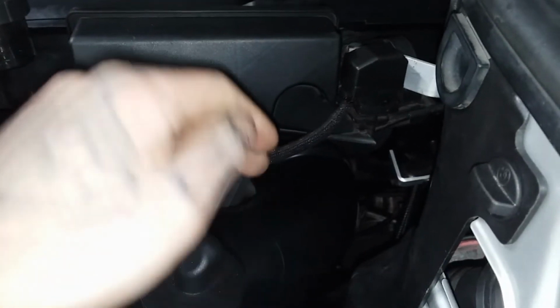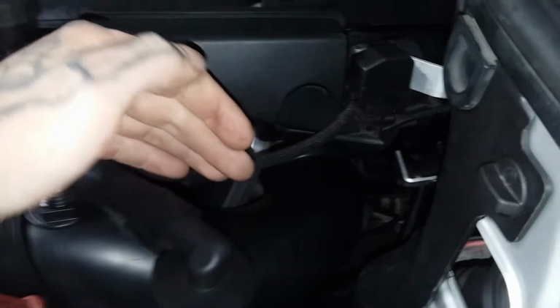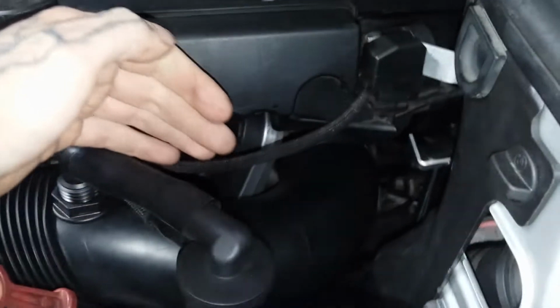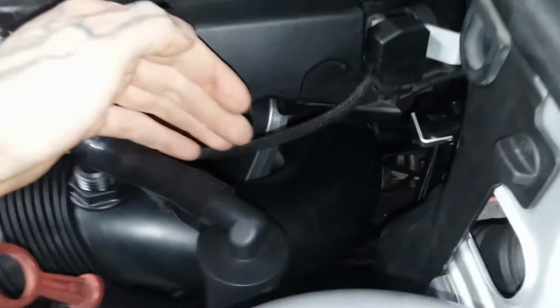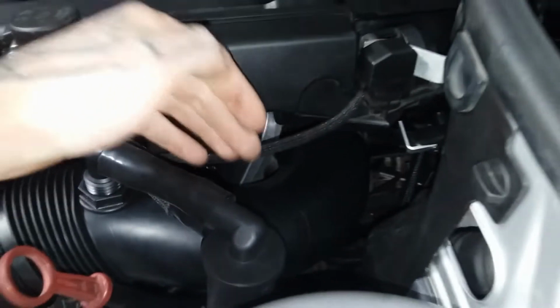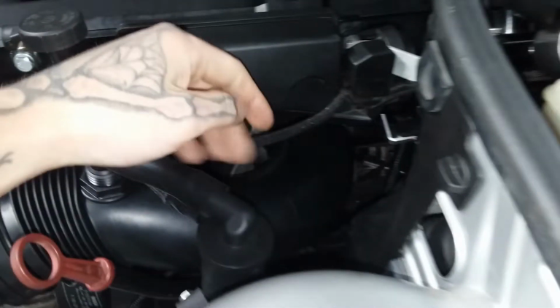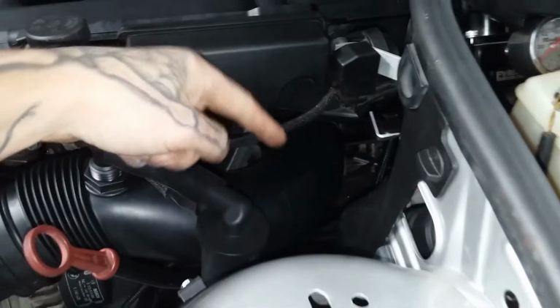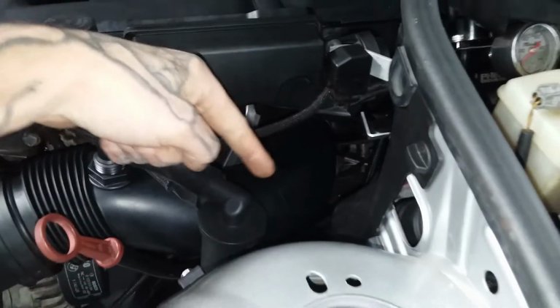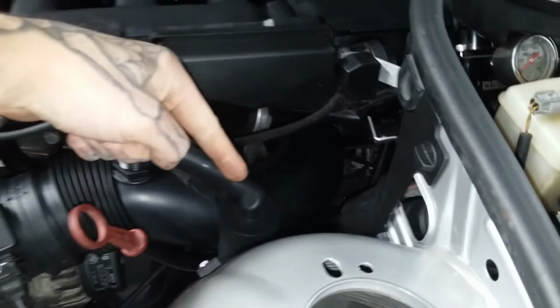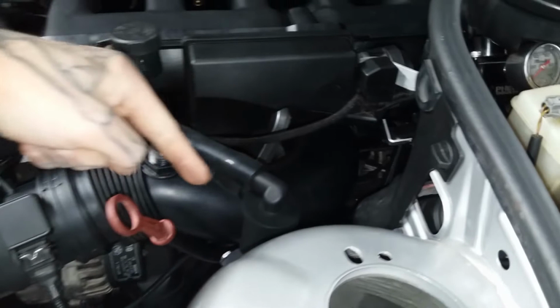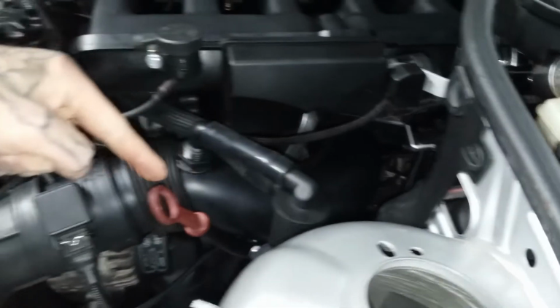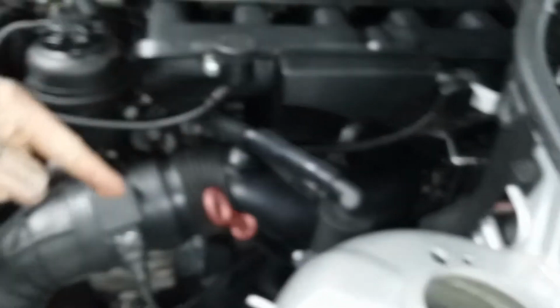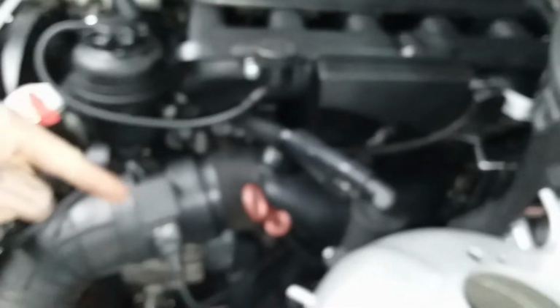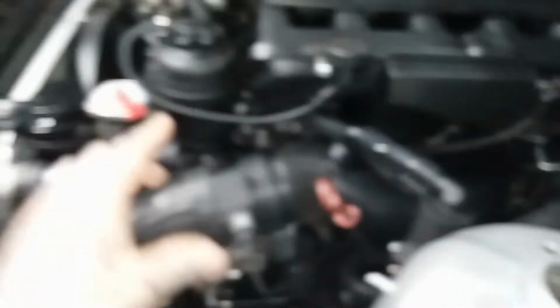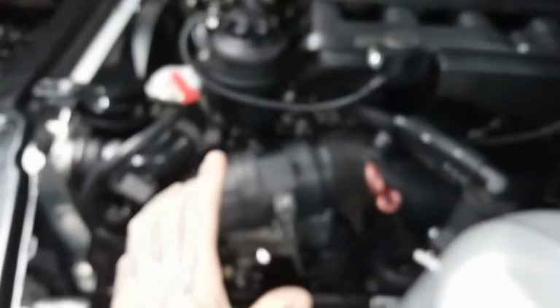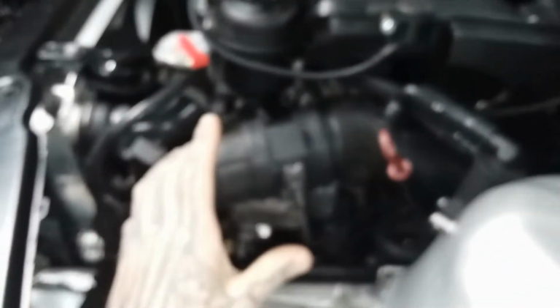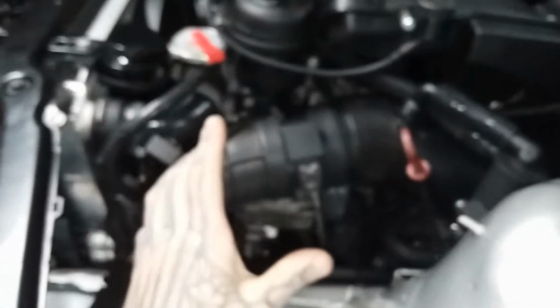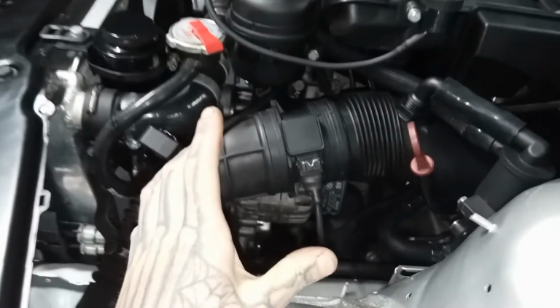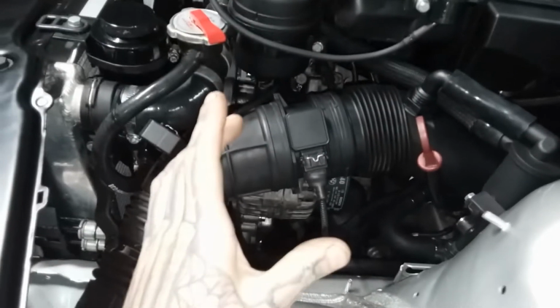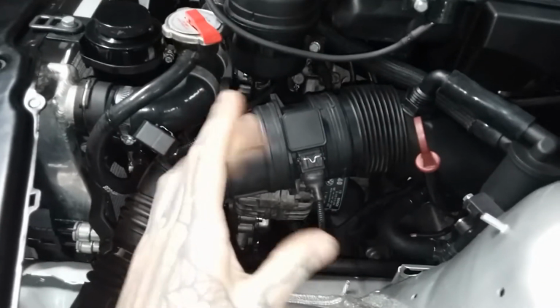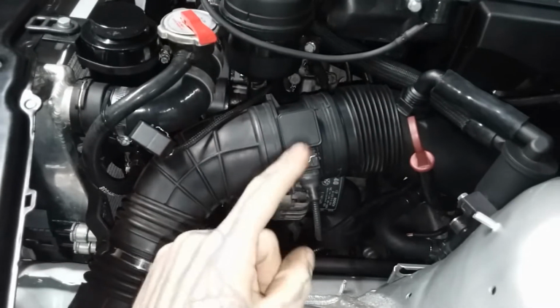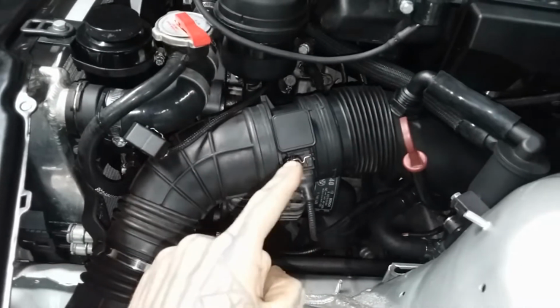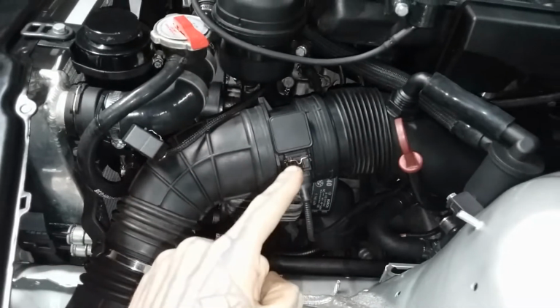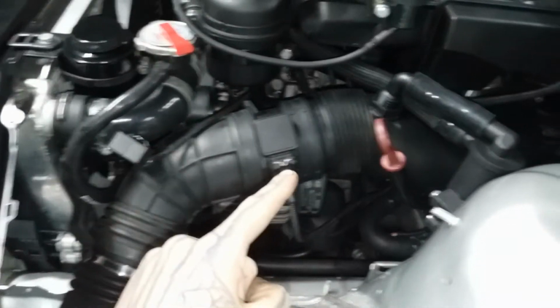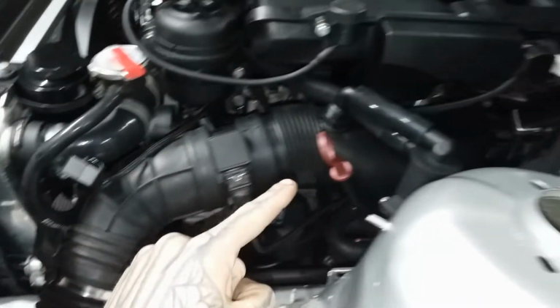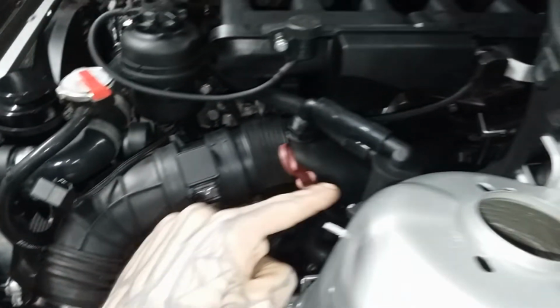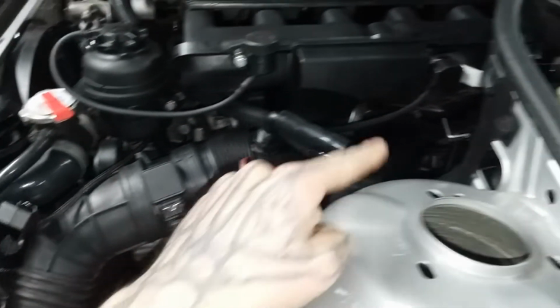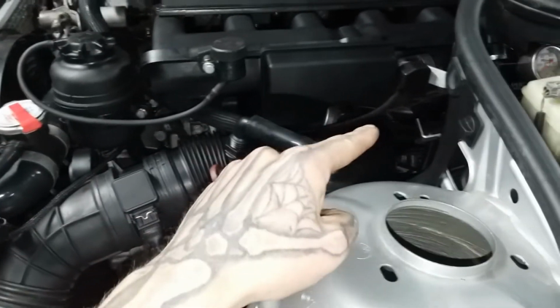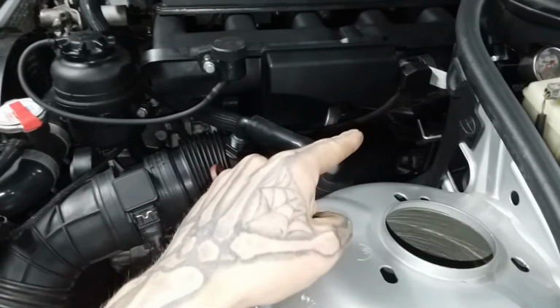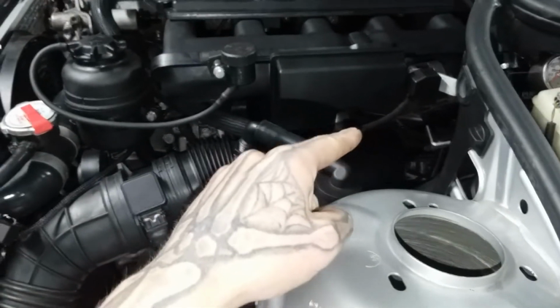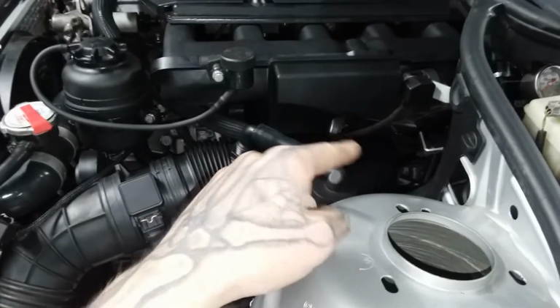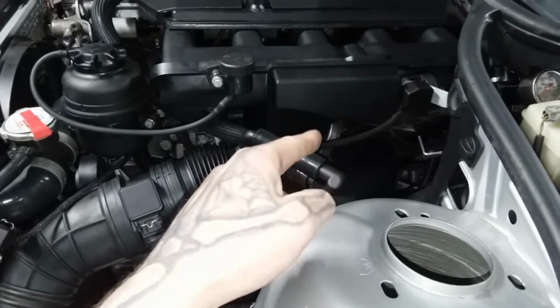Leaving the throttle body, we also have an OEM X5 intake pipe, which is three and a half inches from the MAF the whole way to the throttle body.